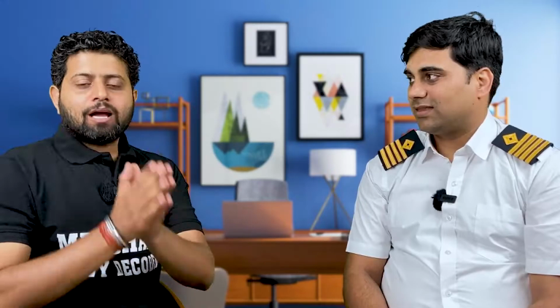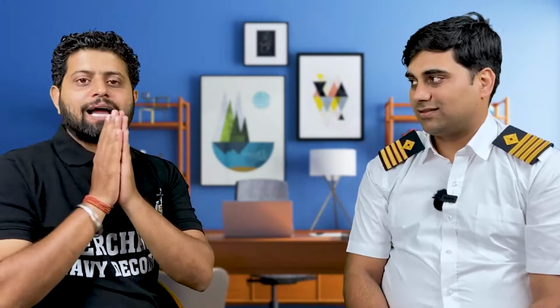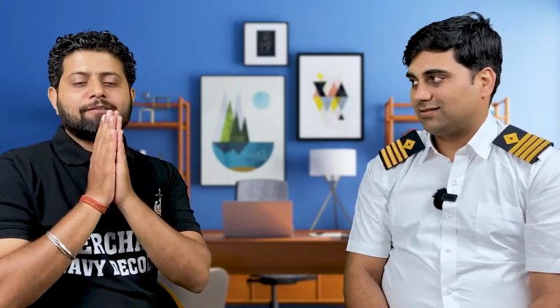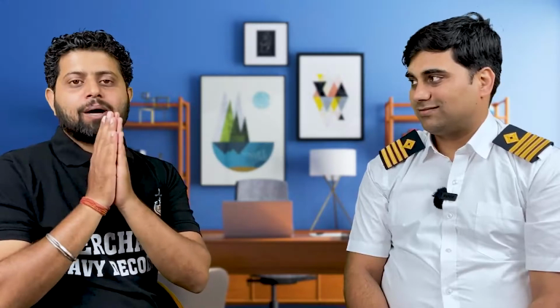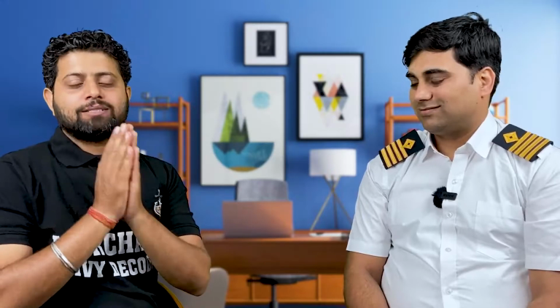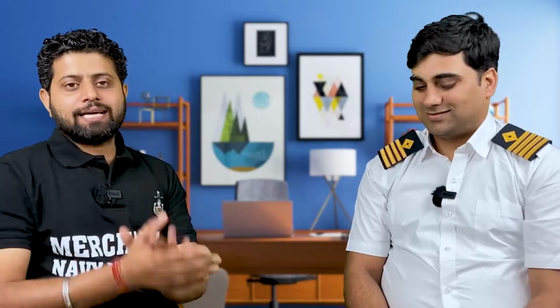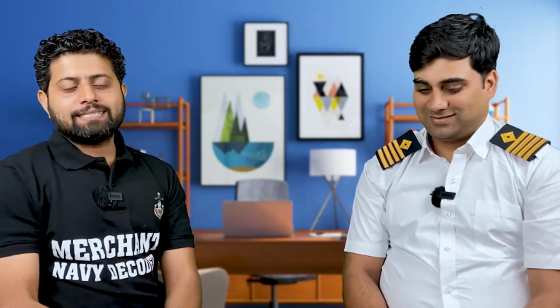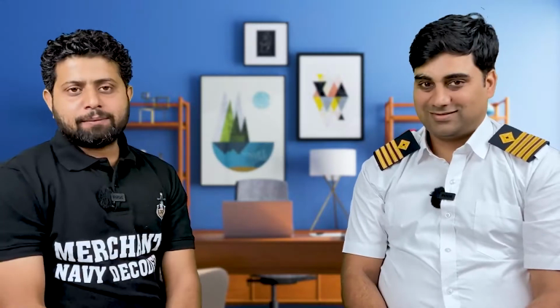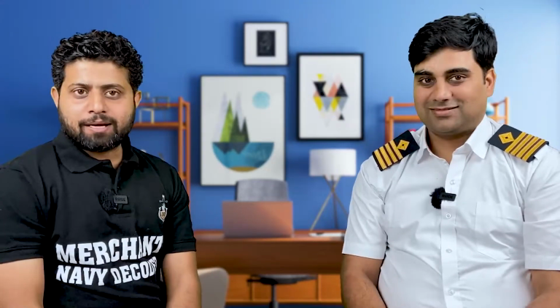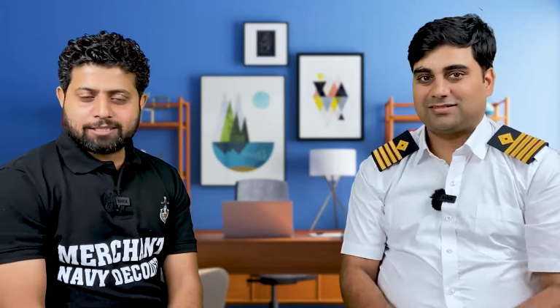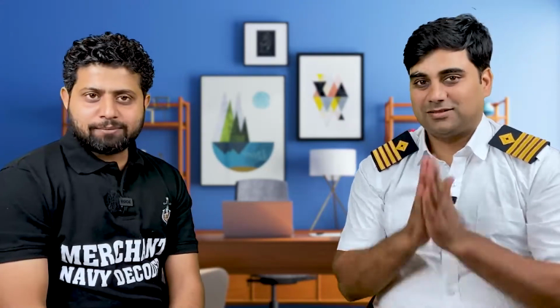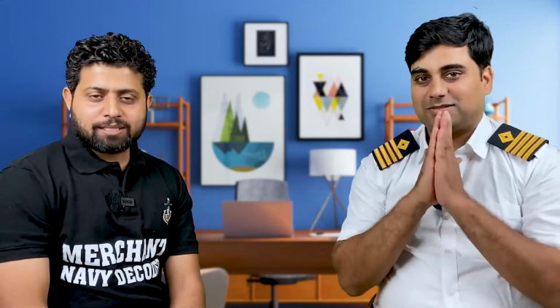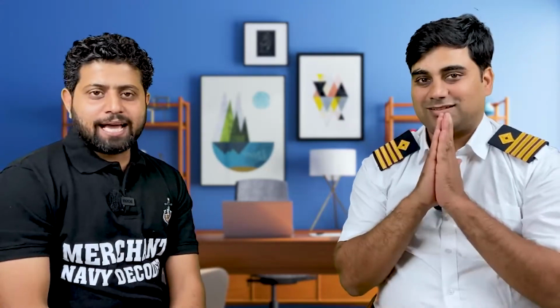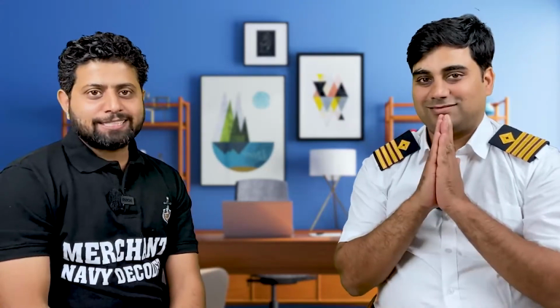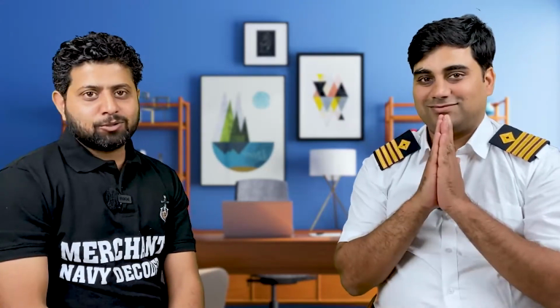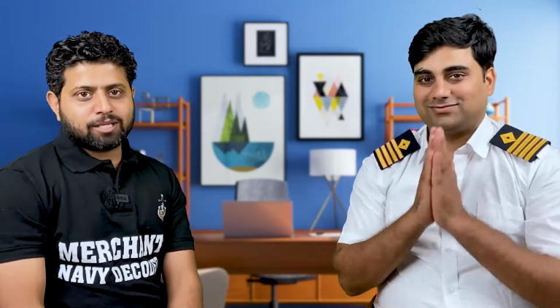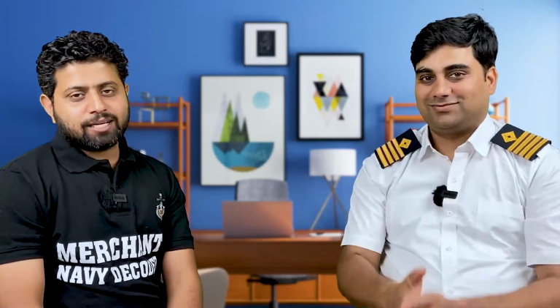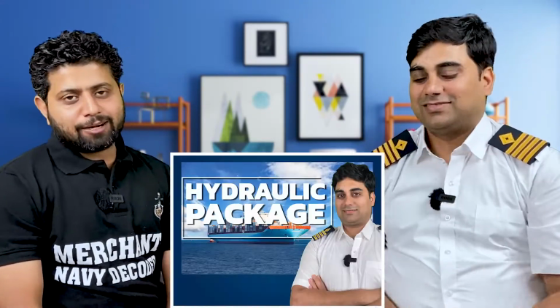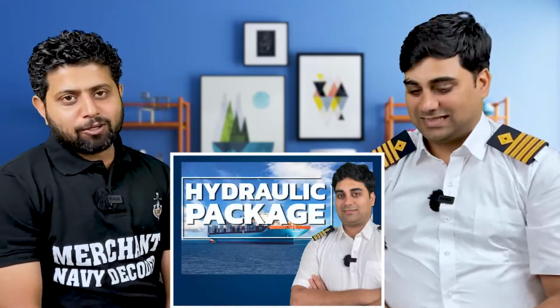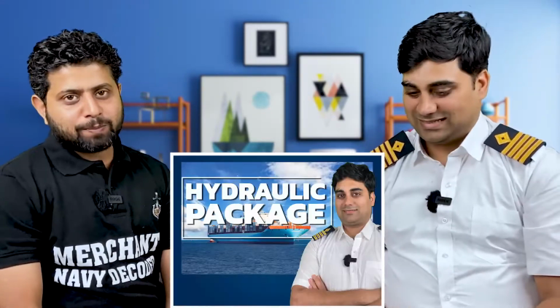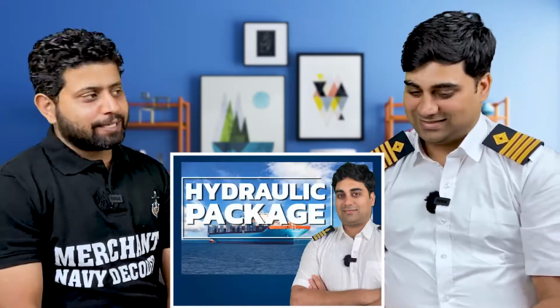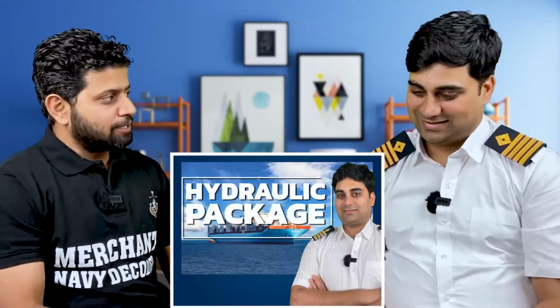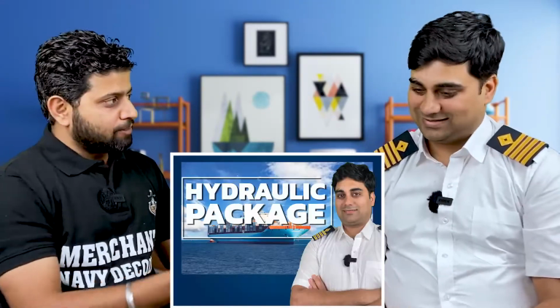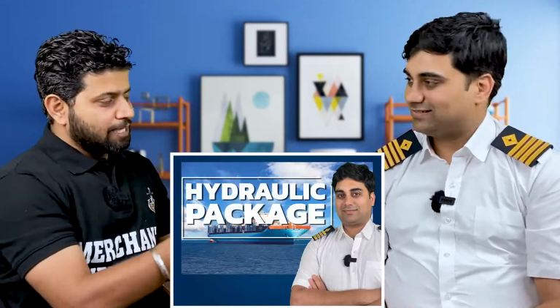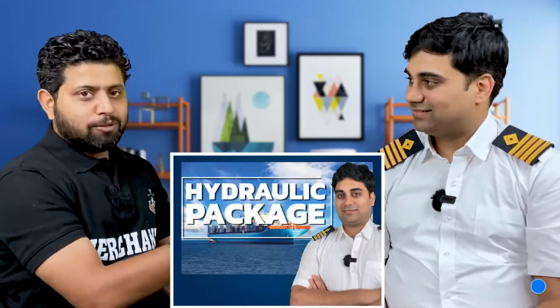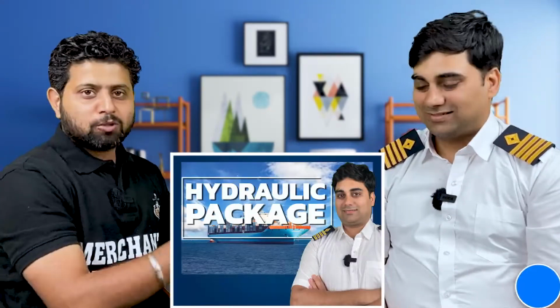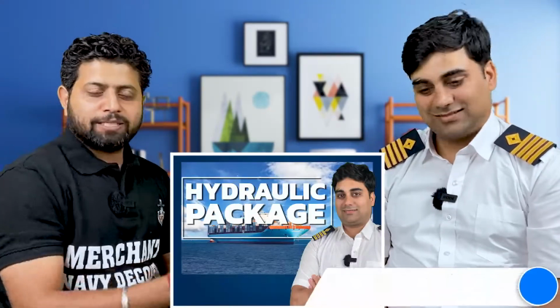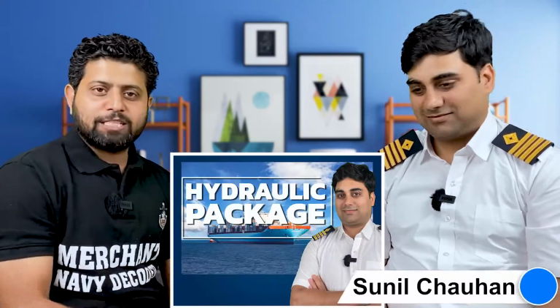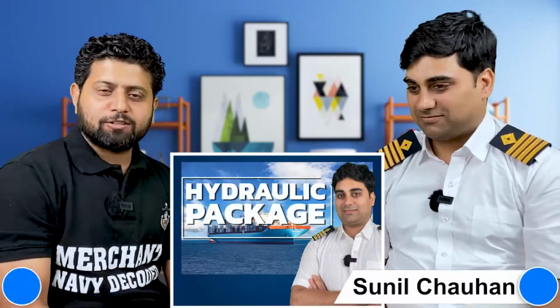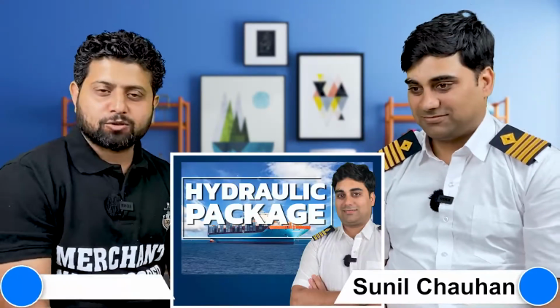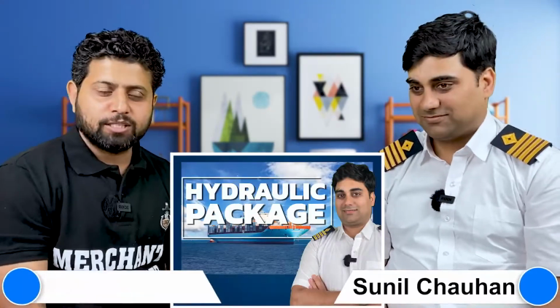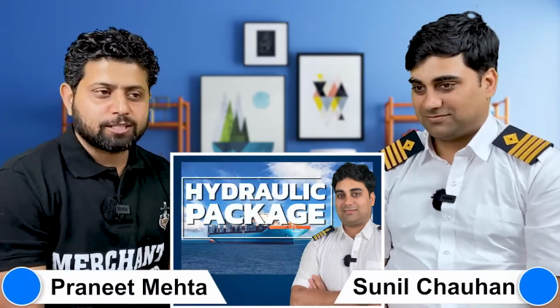Hi everyone, Jai Hind, Jai Bharat, Jai Matadi. As you know, the Hydraulics Package has been launched by Chief Sunil Sir.